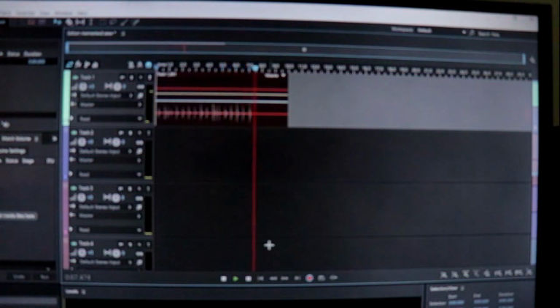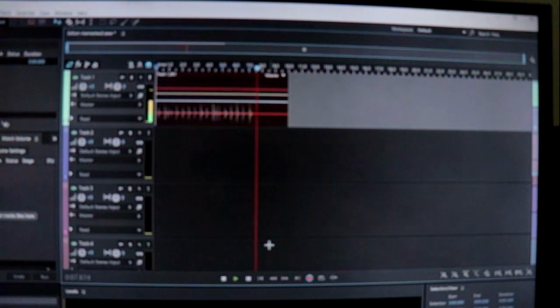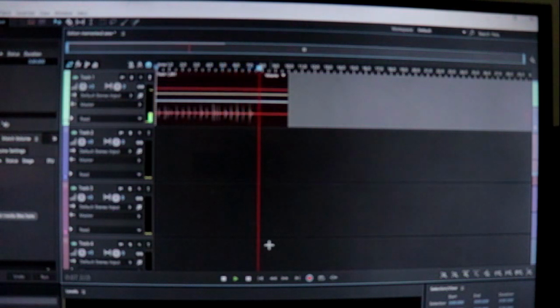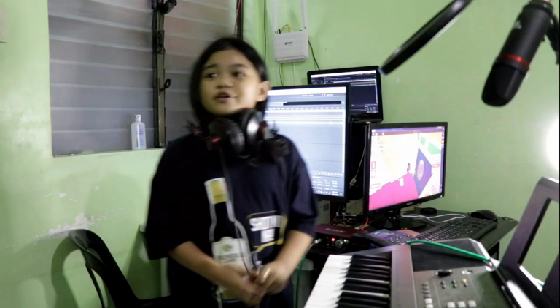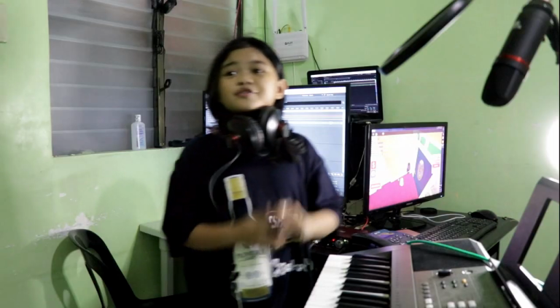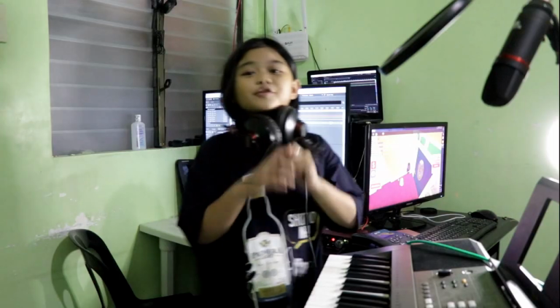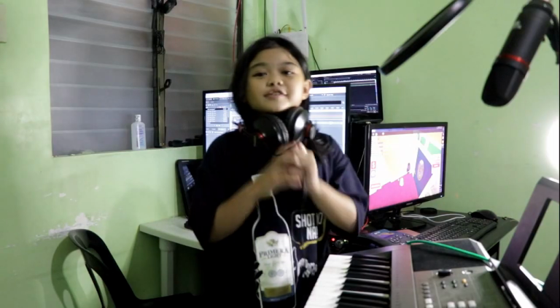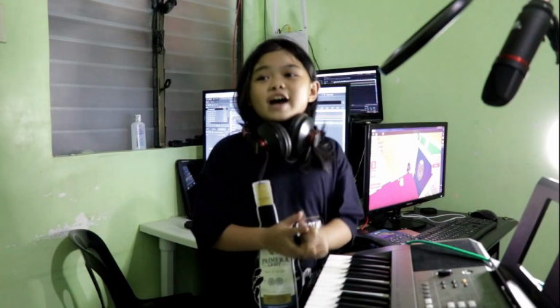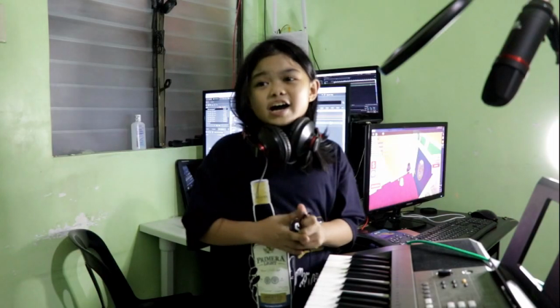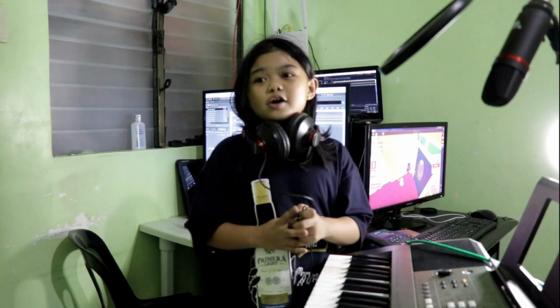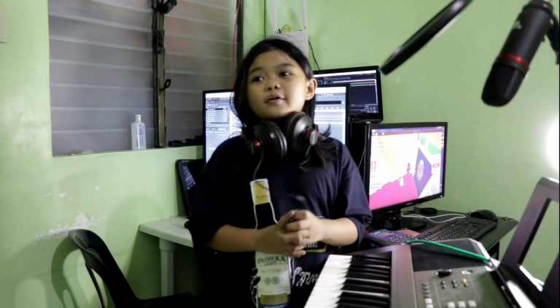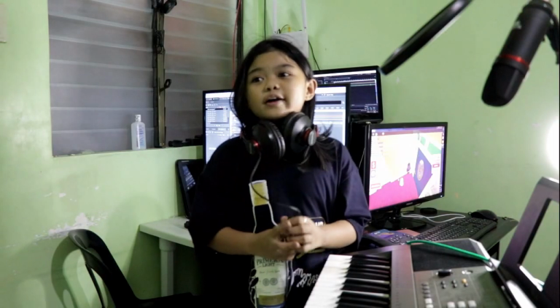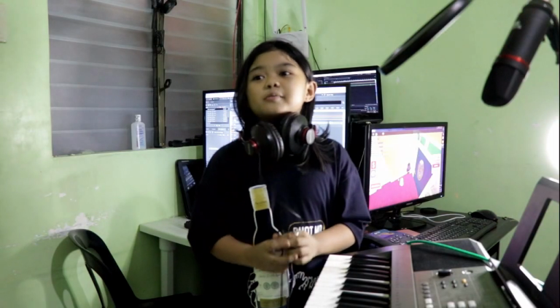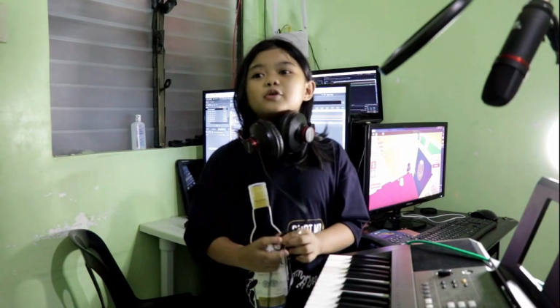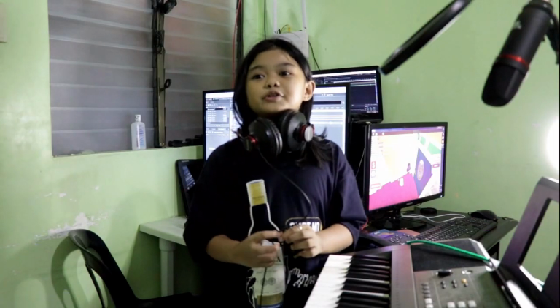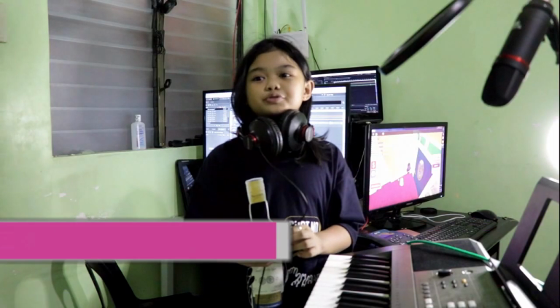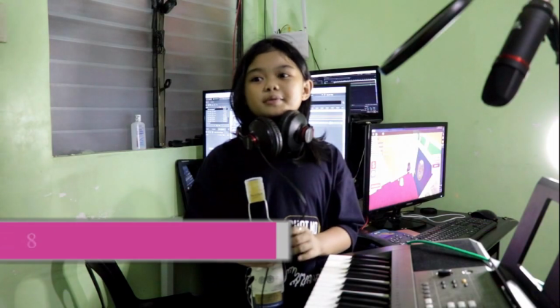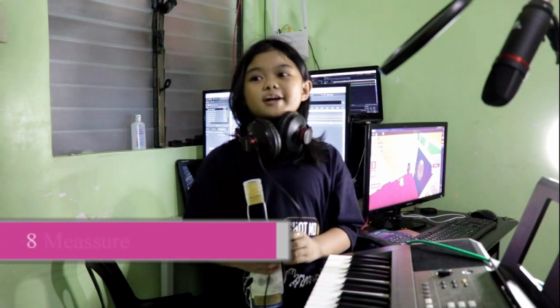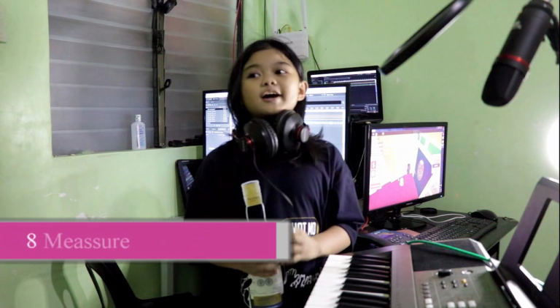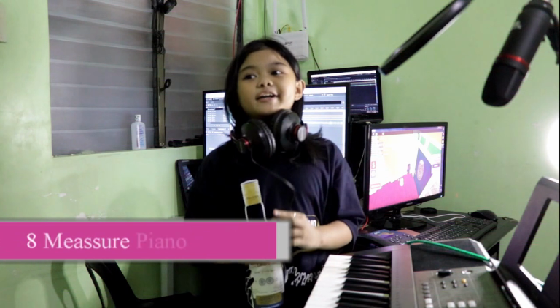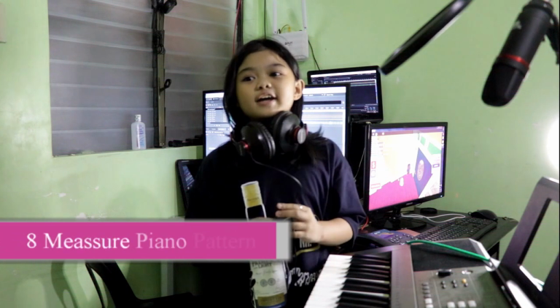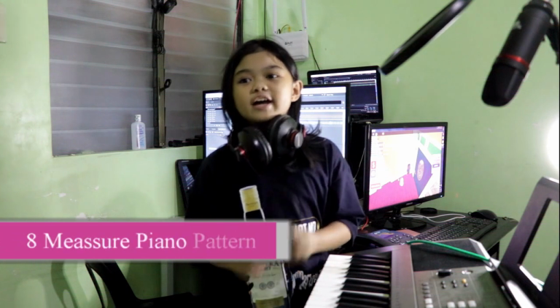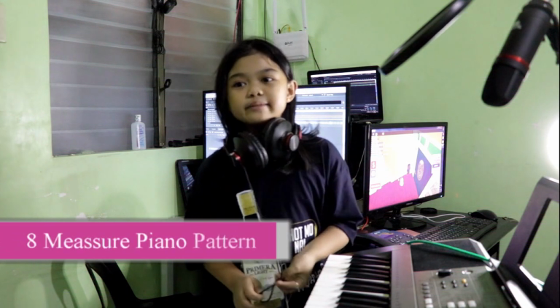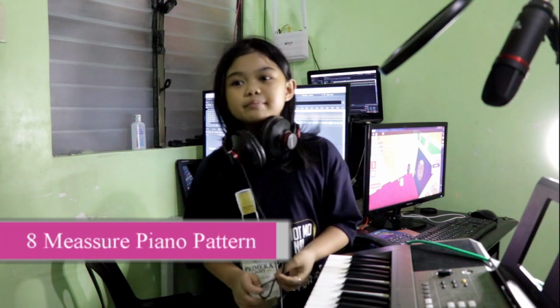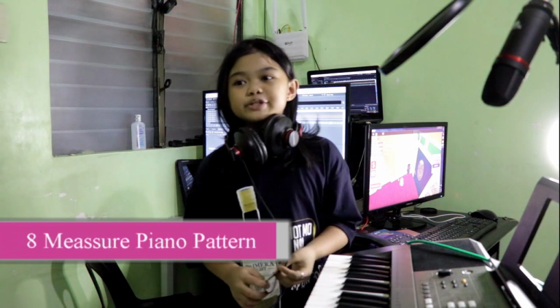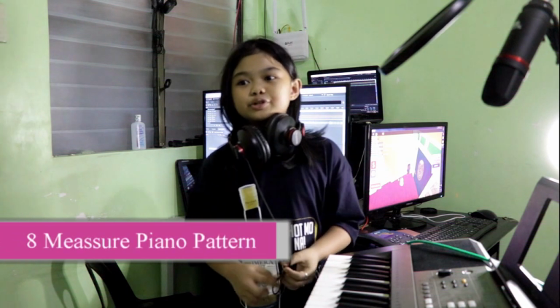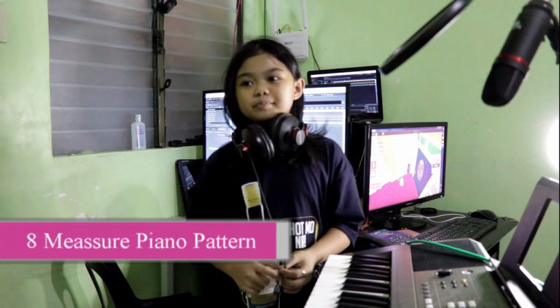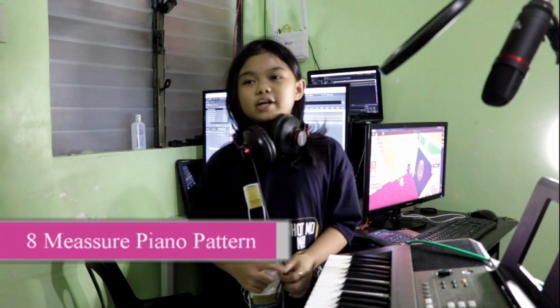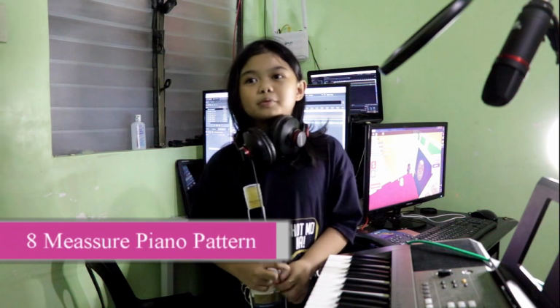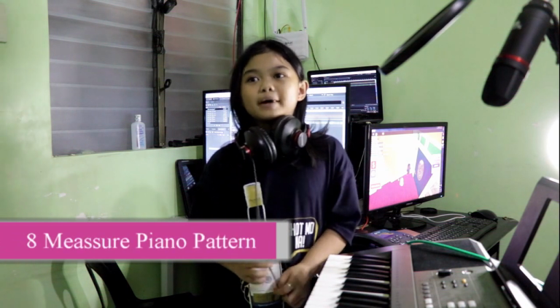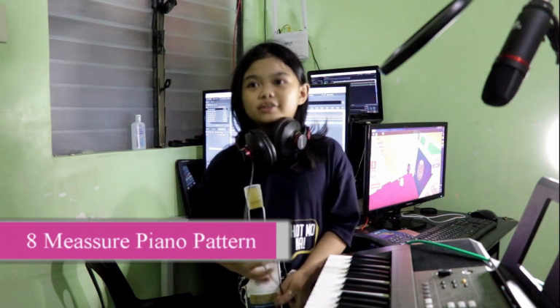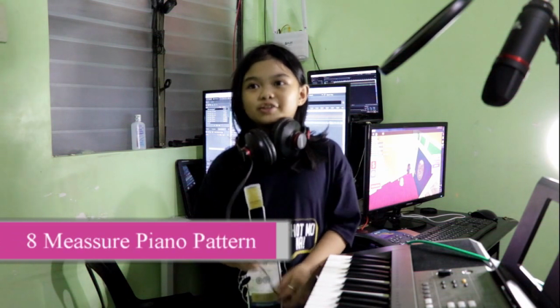Now I am going to make an eight measure piano pattern.